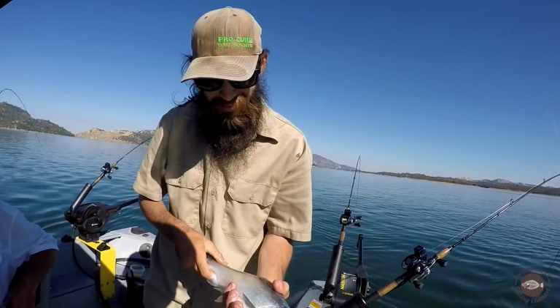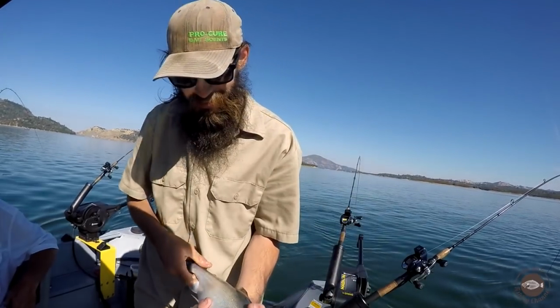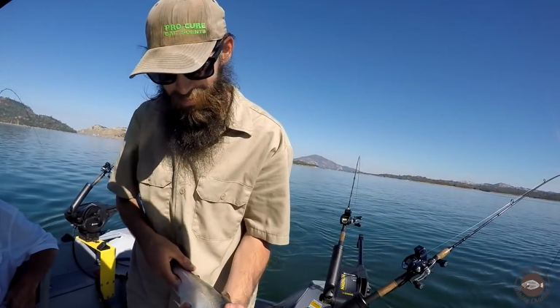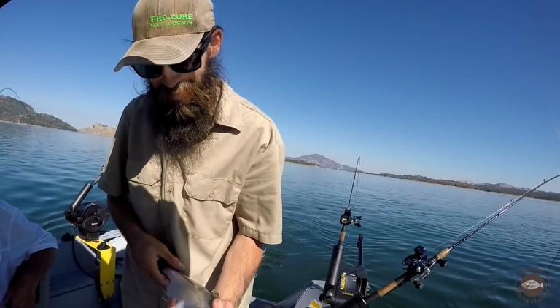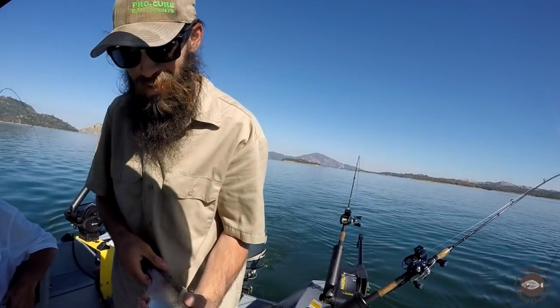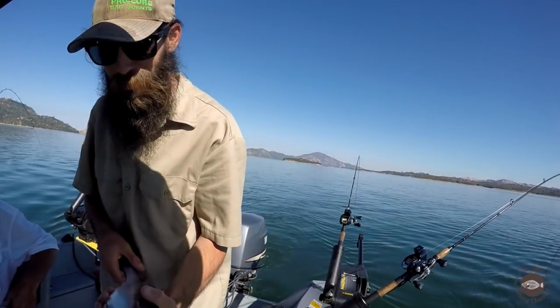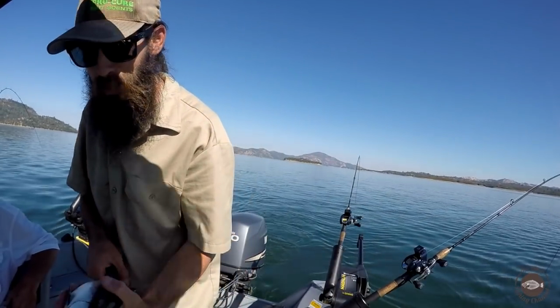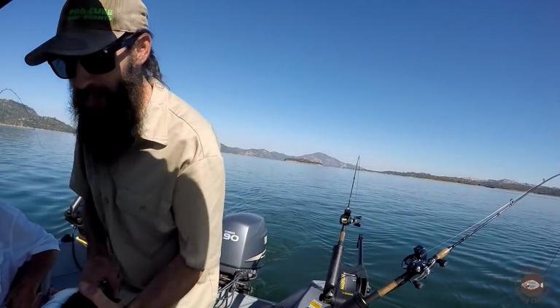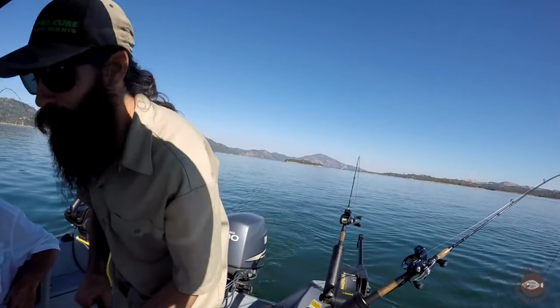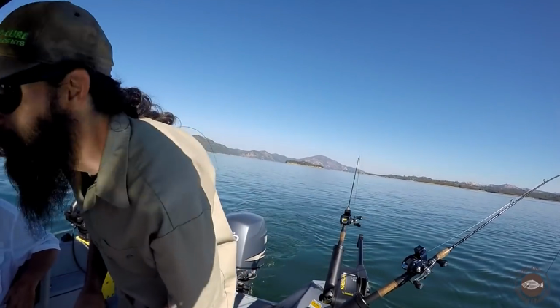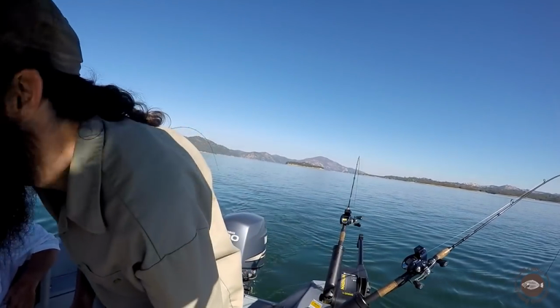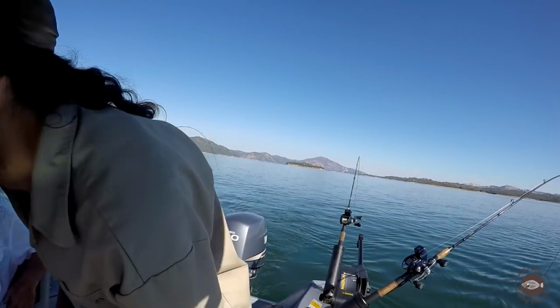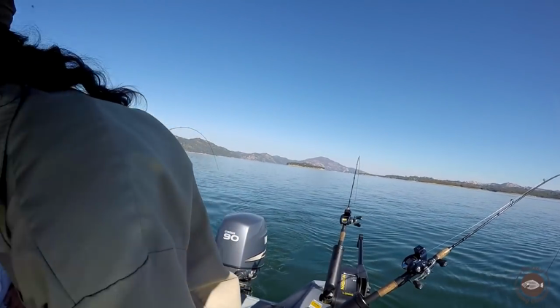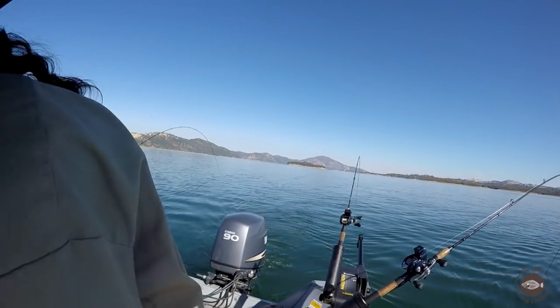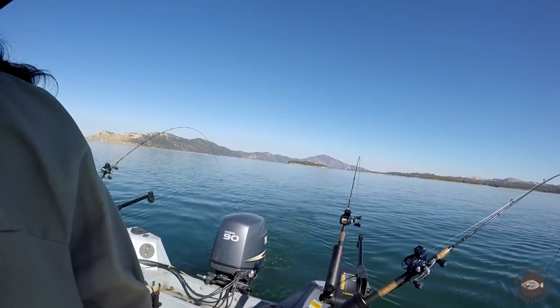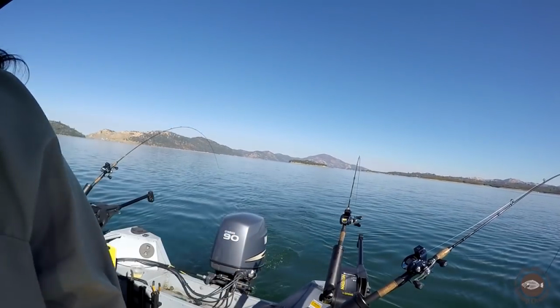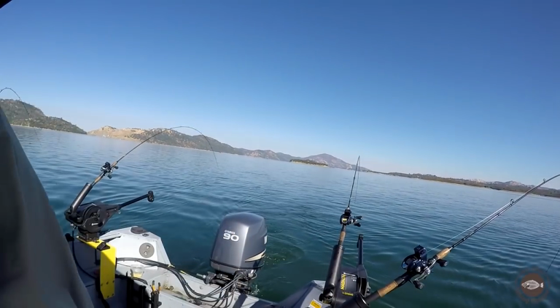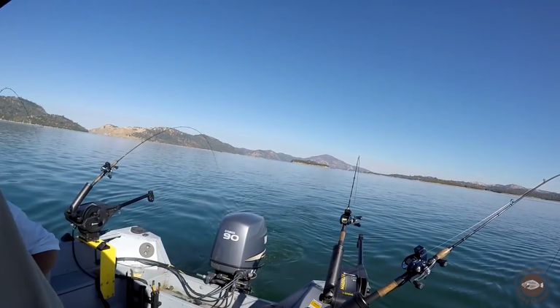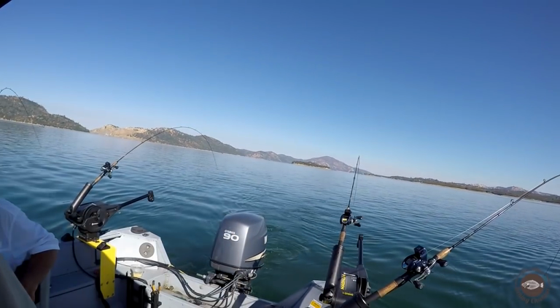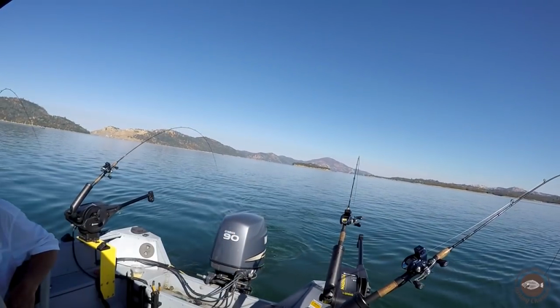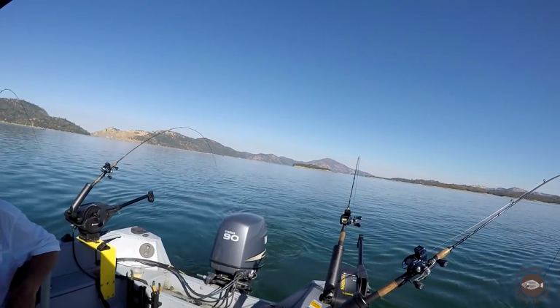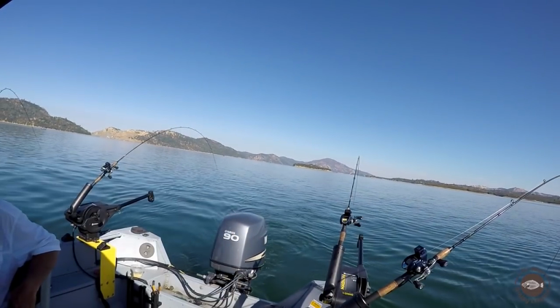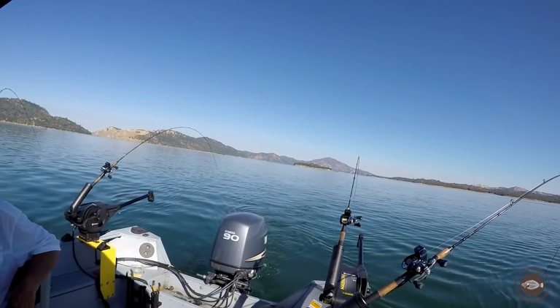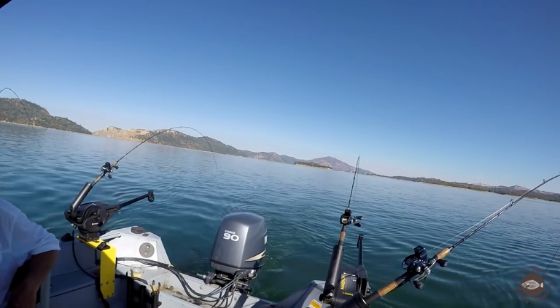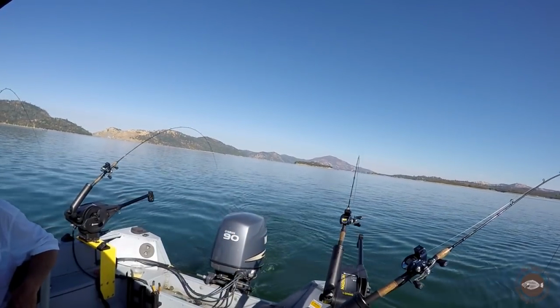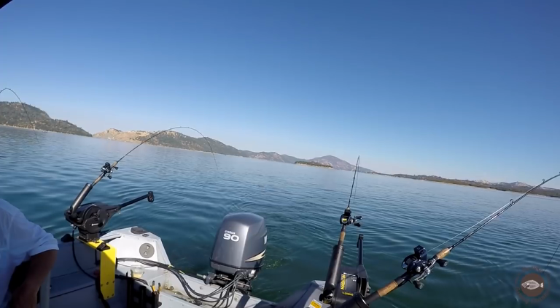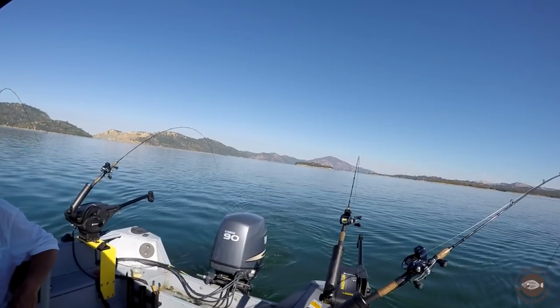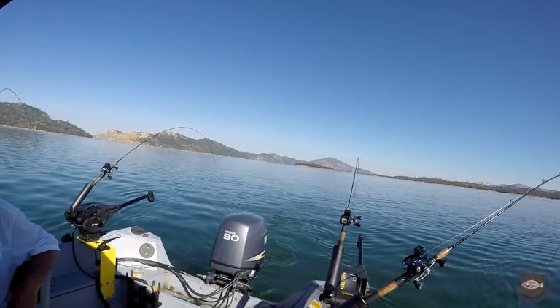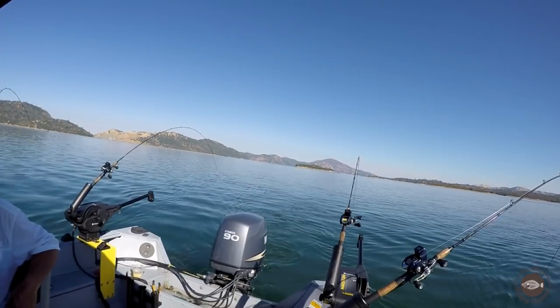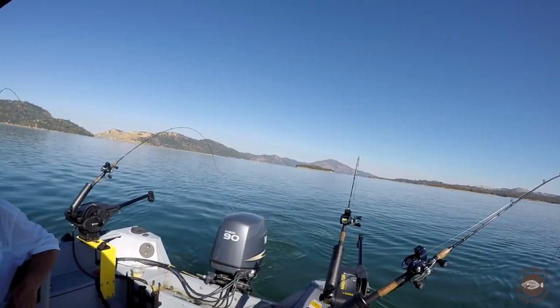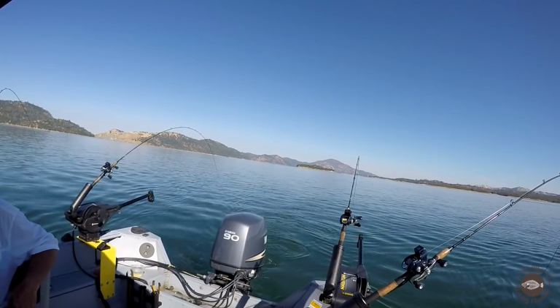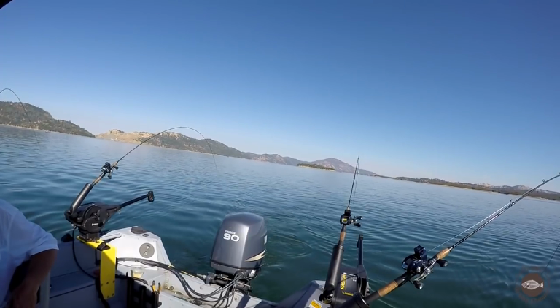It's a chunk of a kokanee. Not as big as that last one, but let's open that up for daddy.